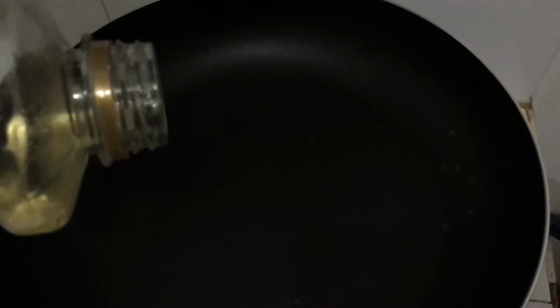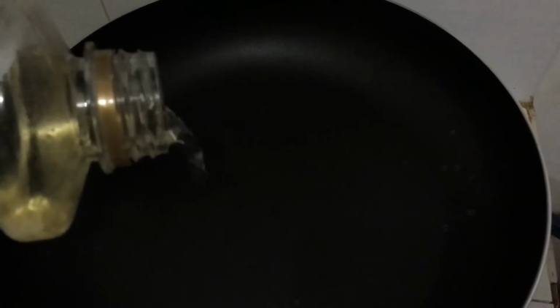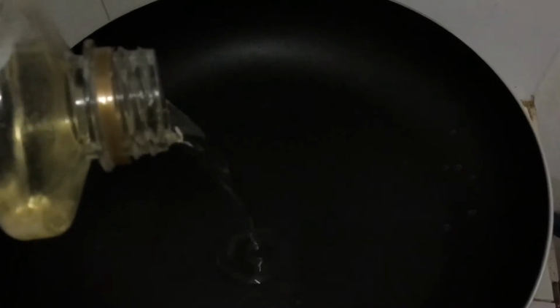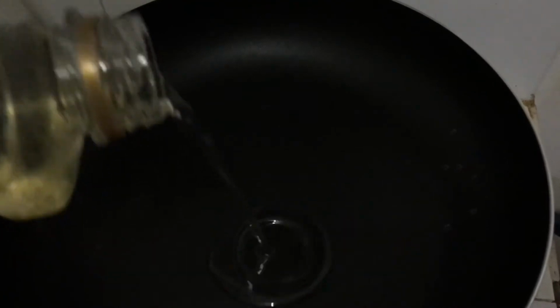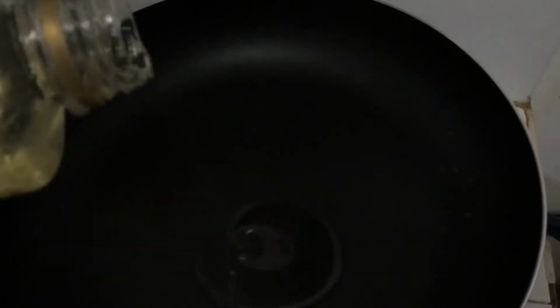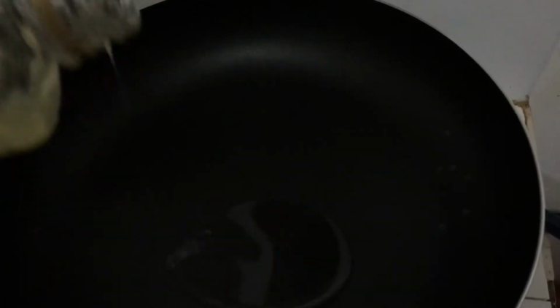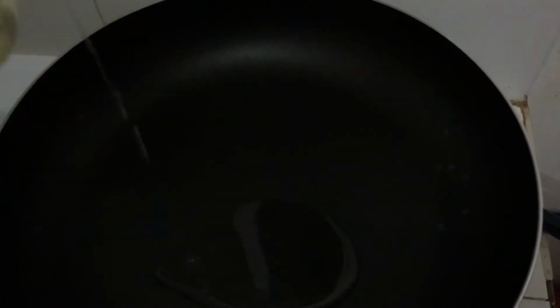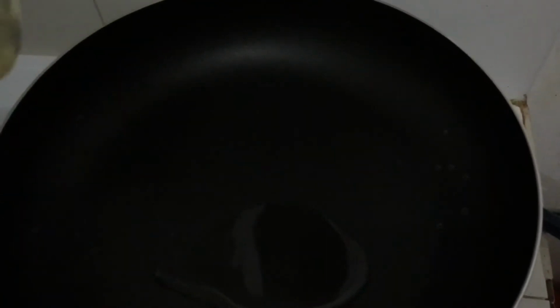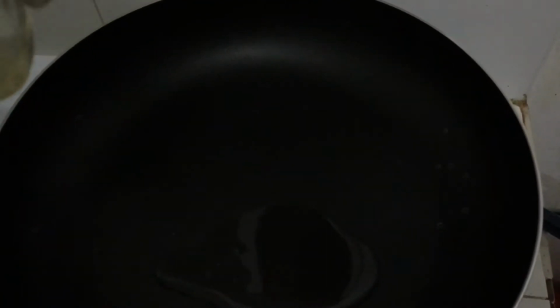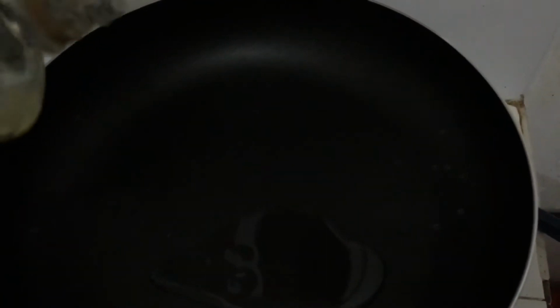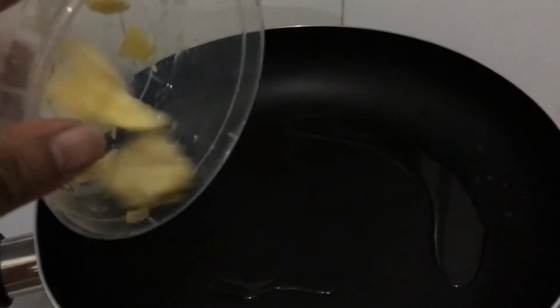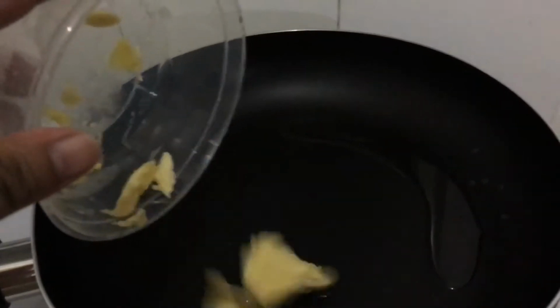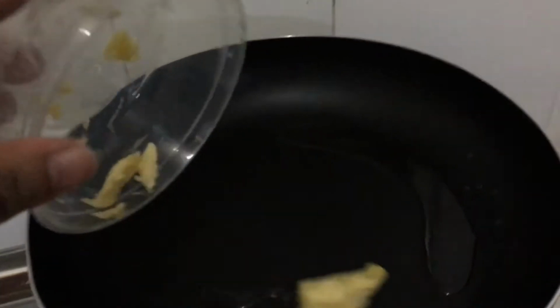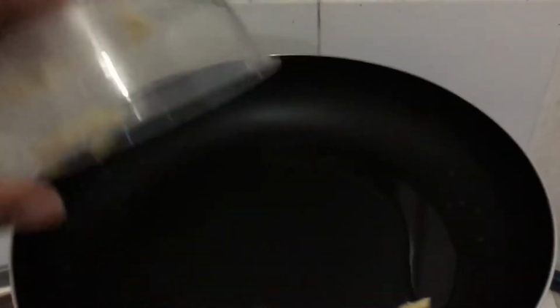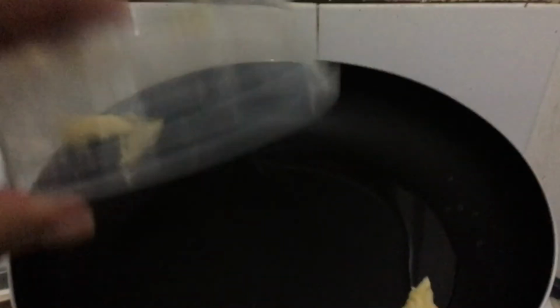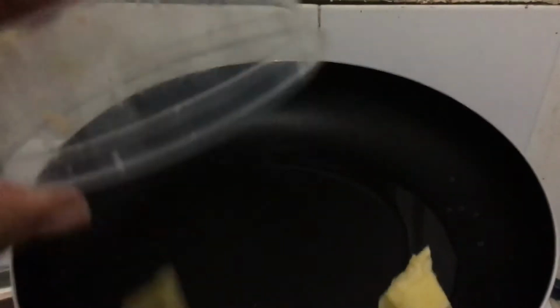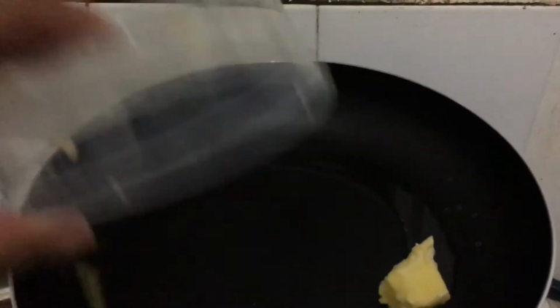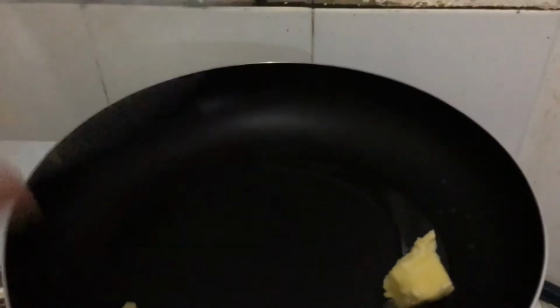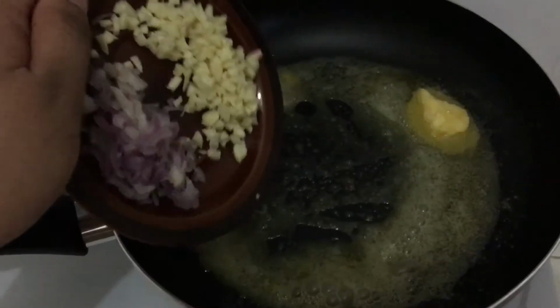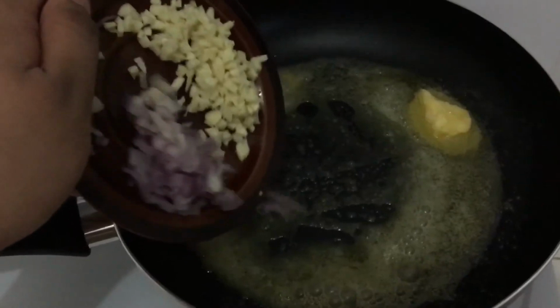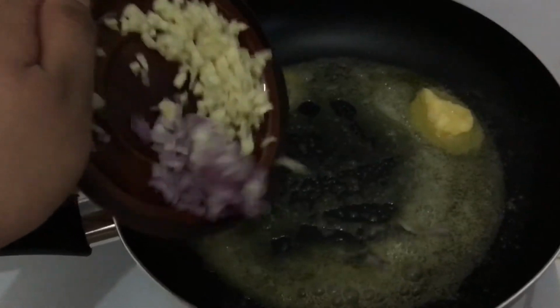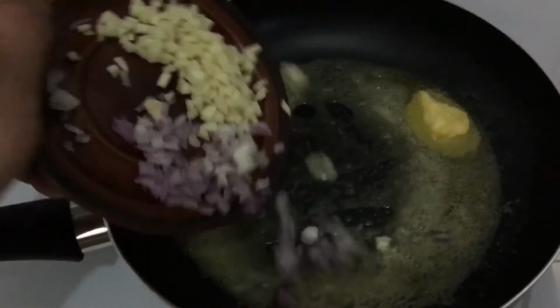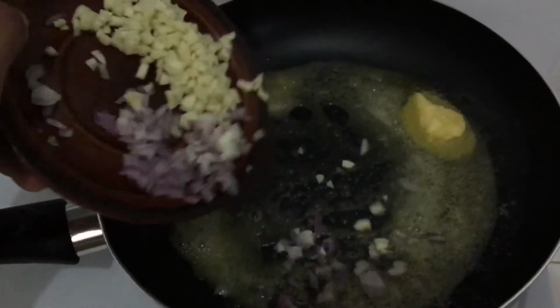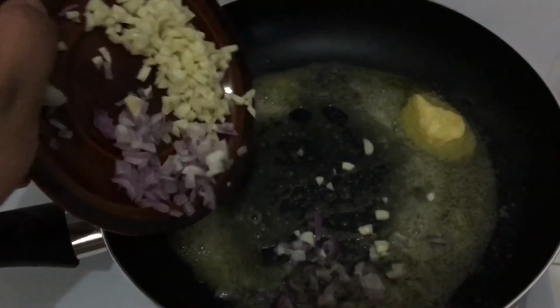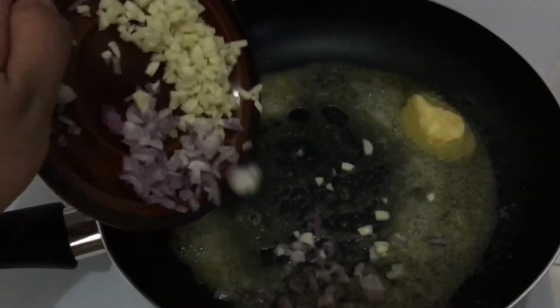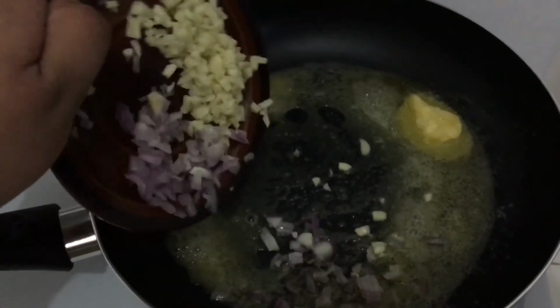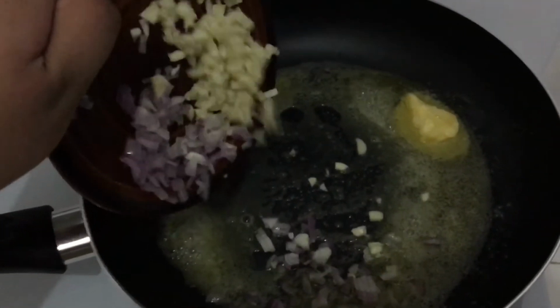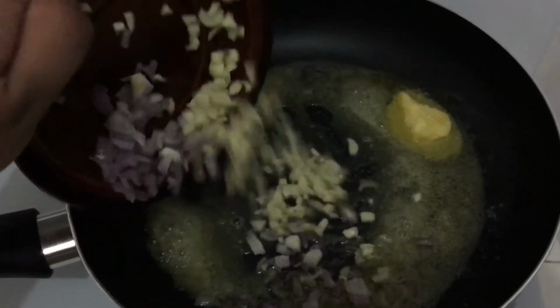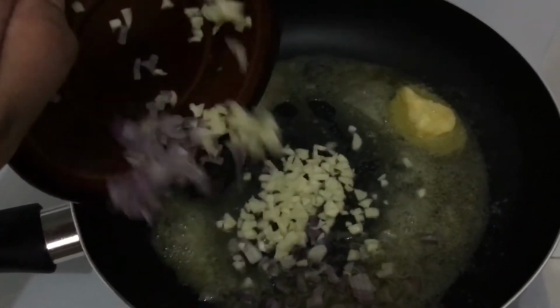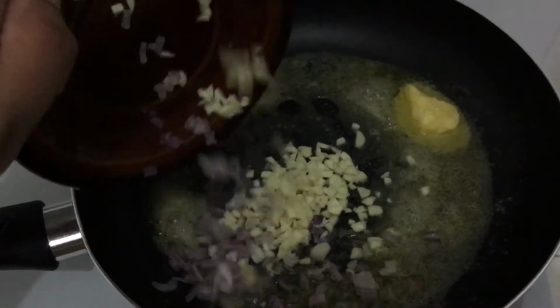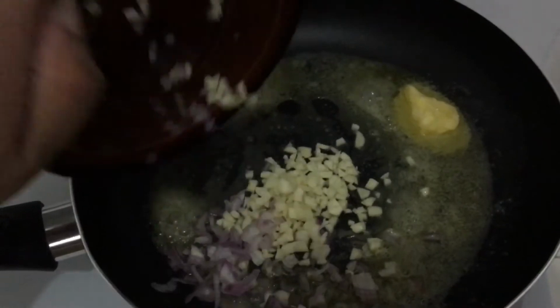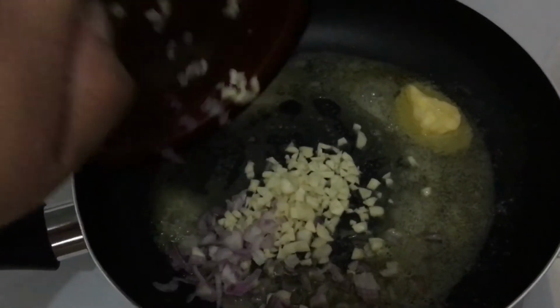Put a bit of oil in the pan, butter, onion and garlic.